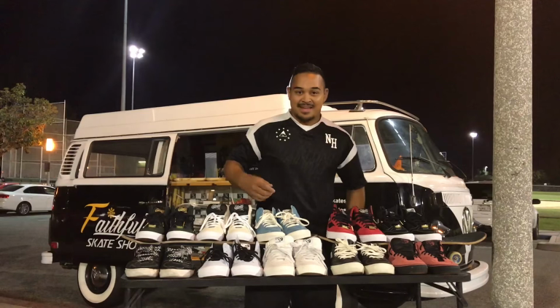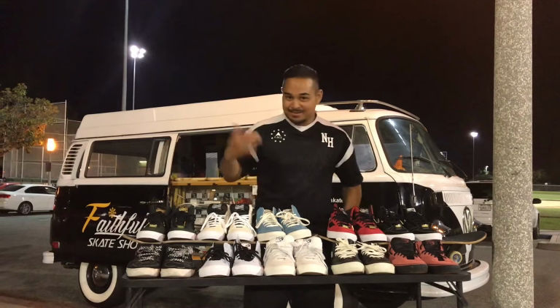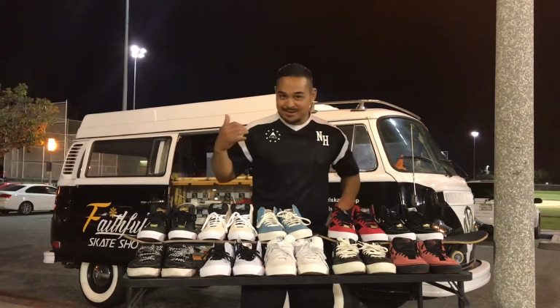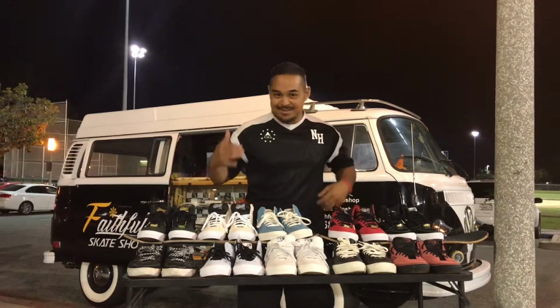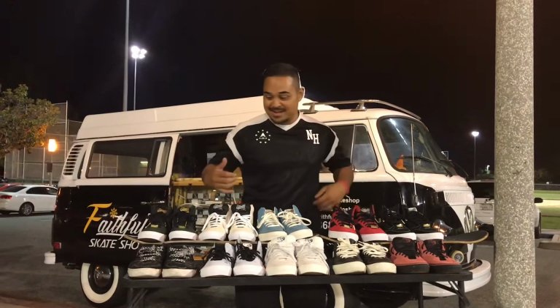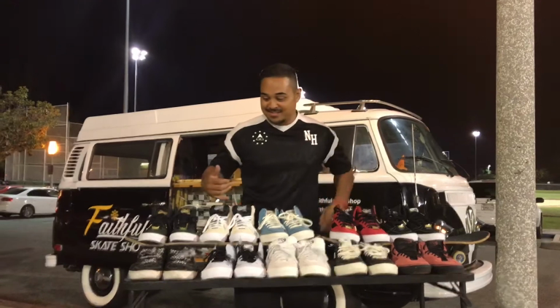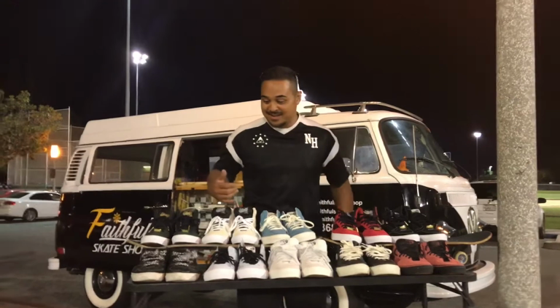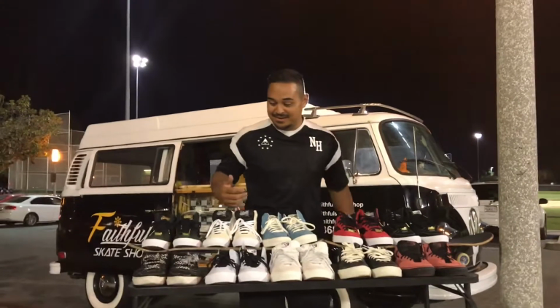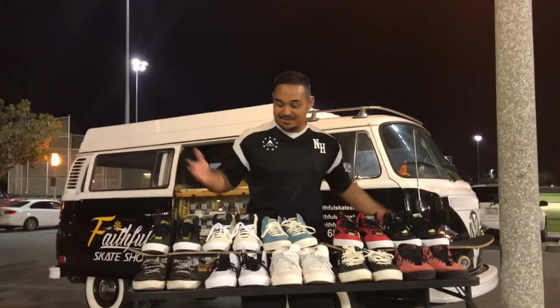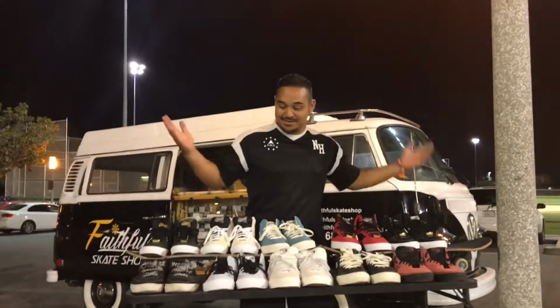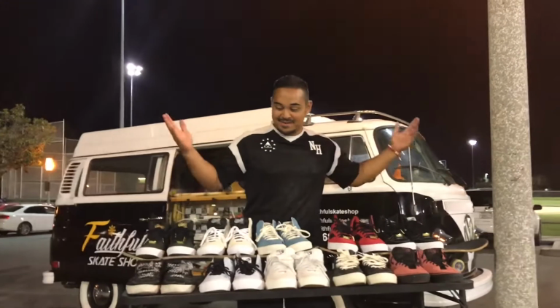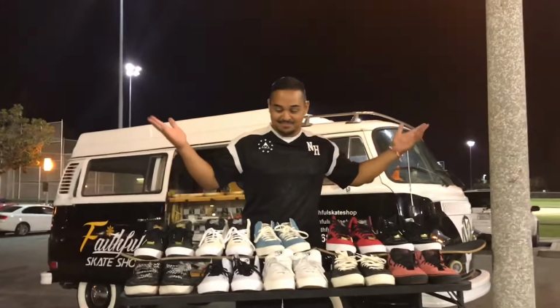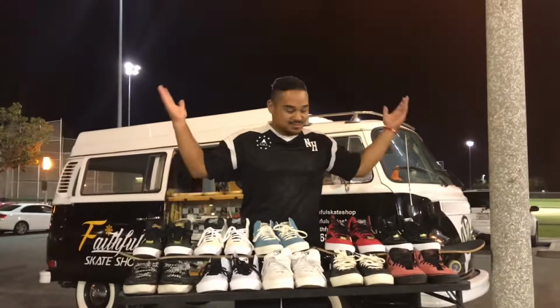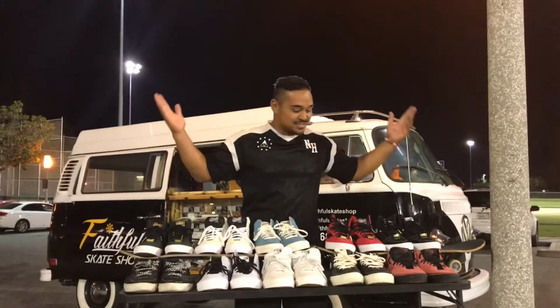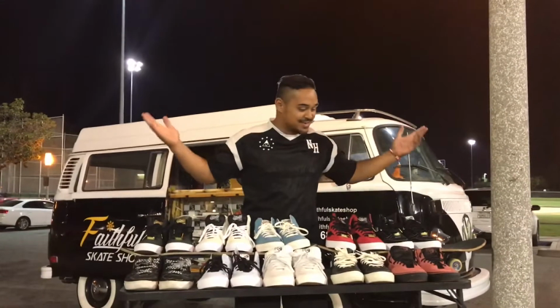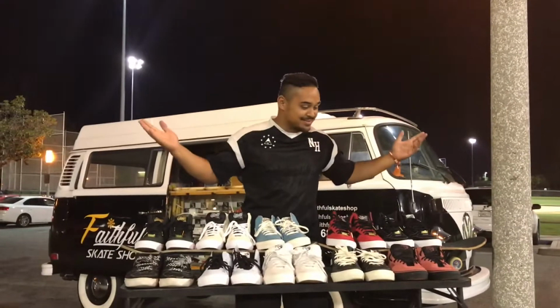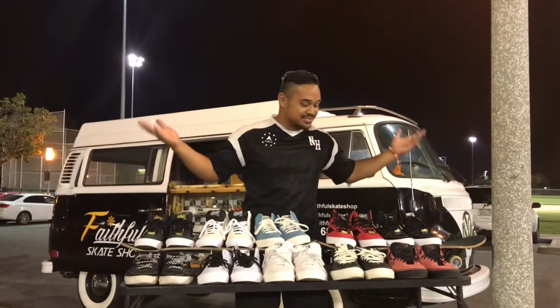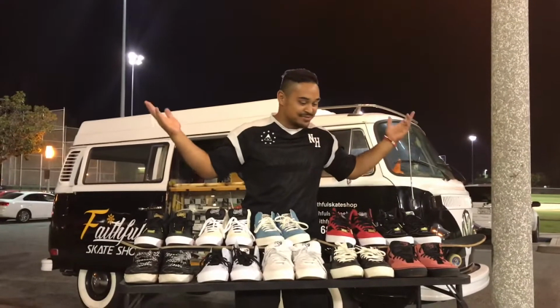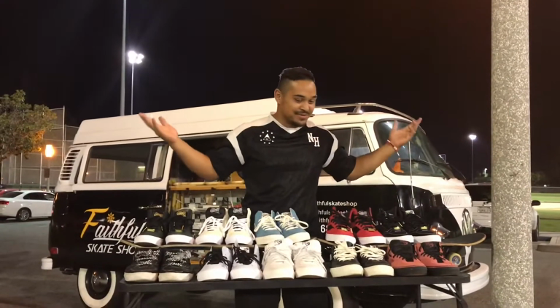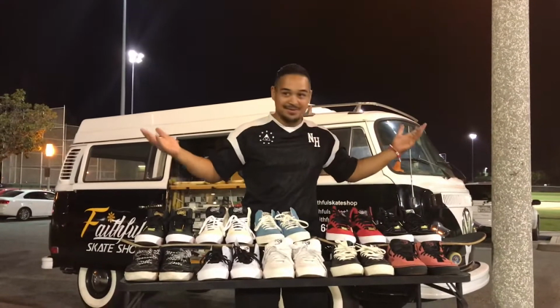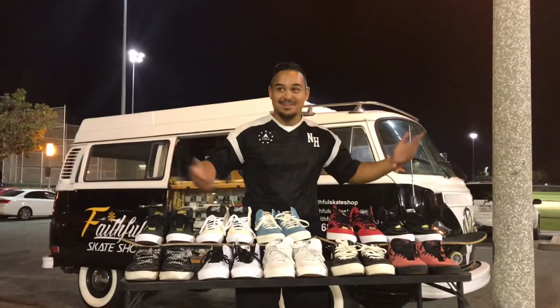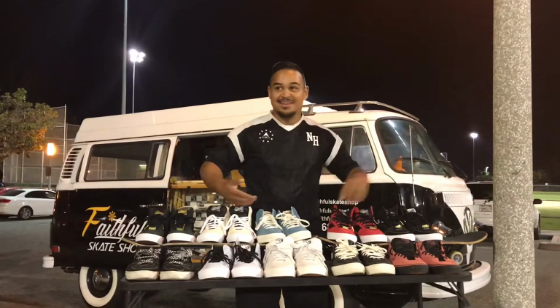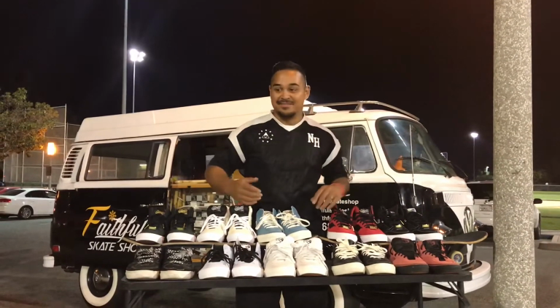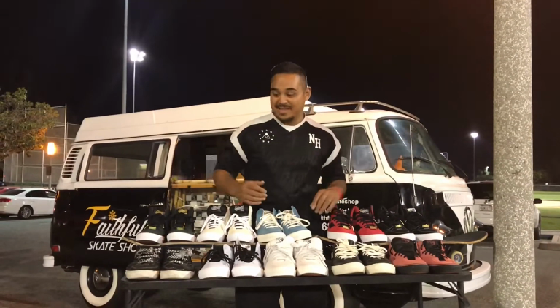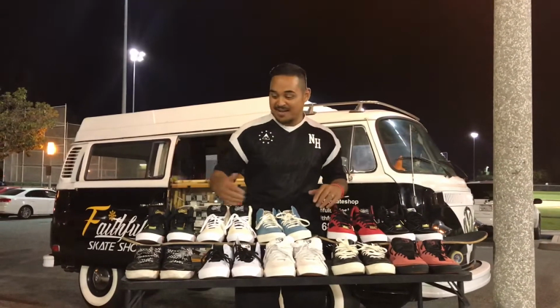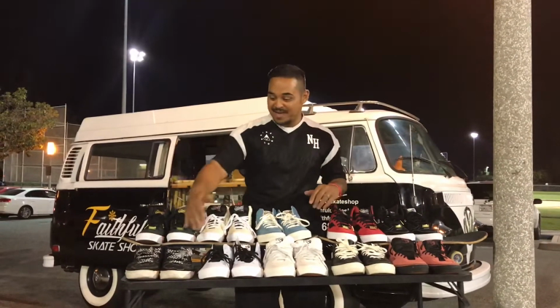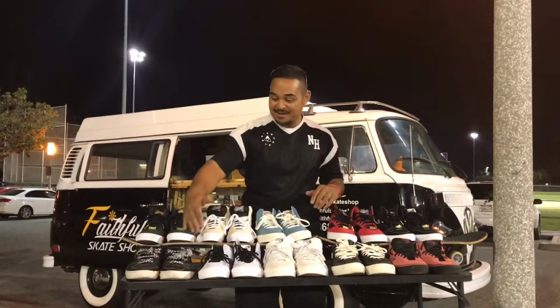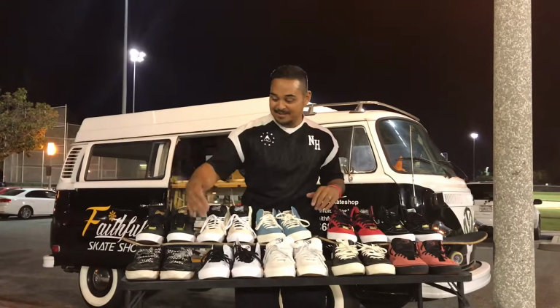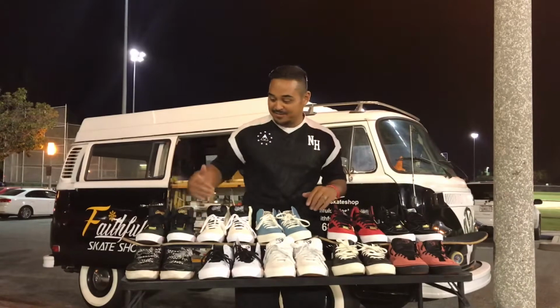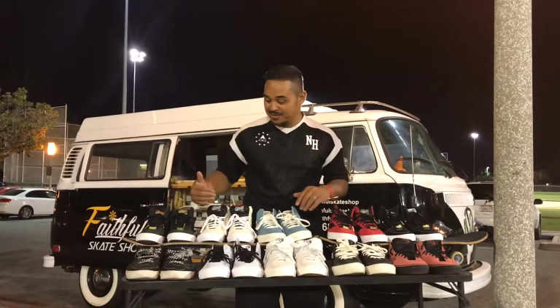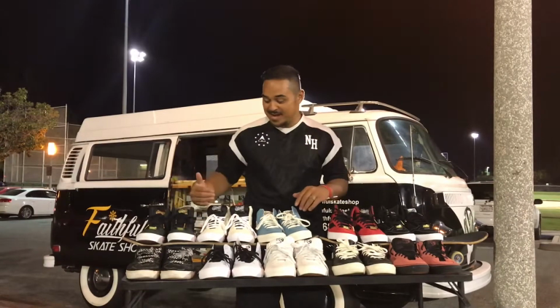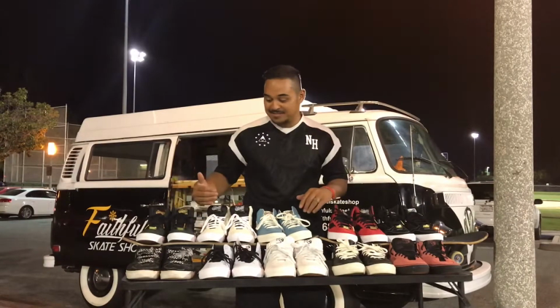Hey, what's going on guys? I just want to share with you a shoe review of the half-cabs and the full-cabs.